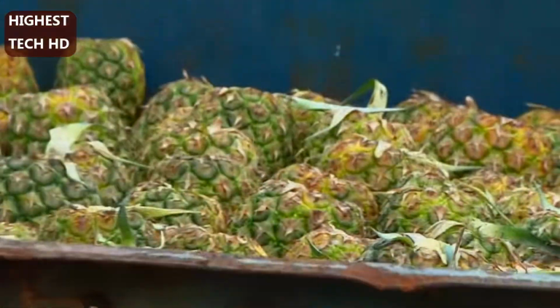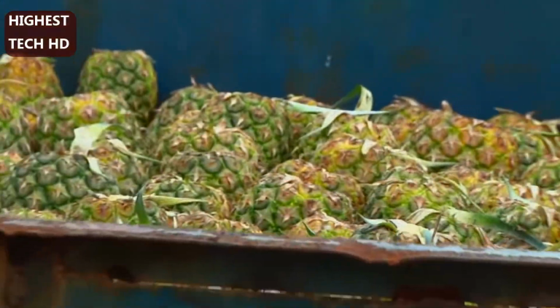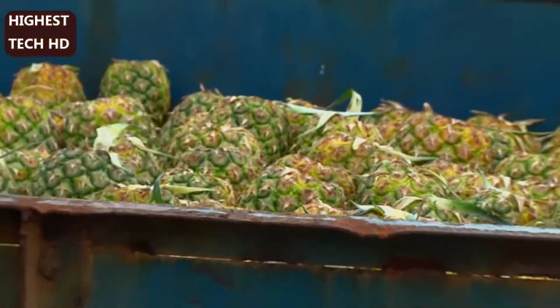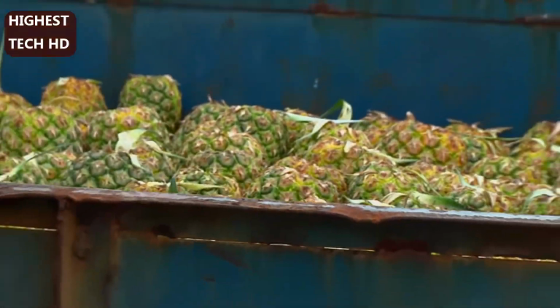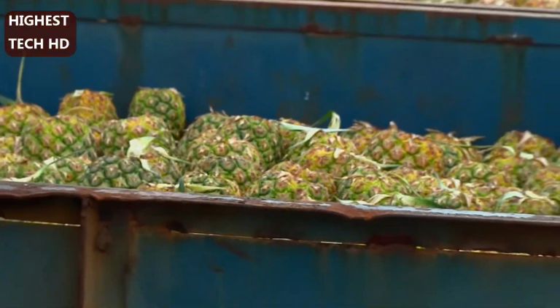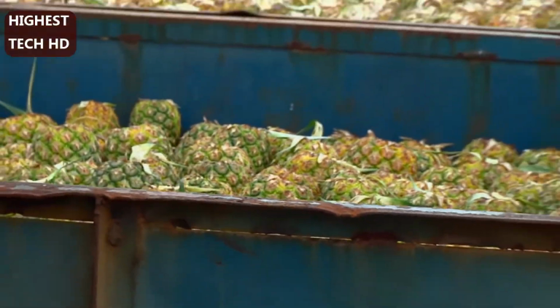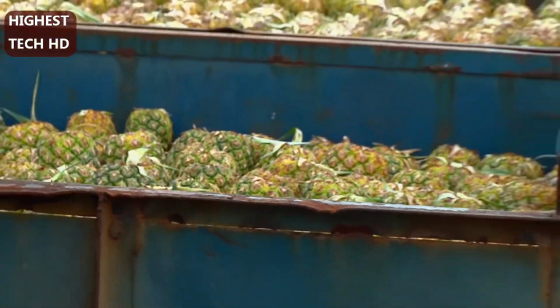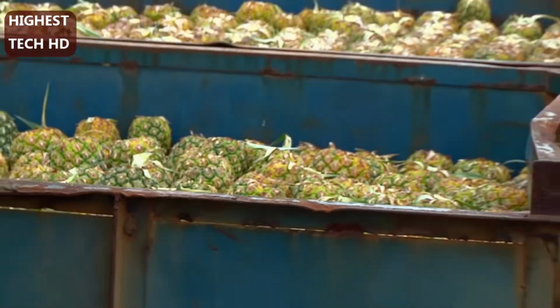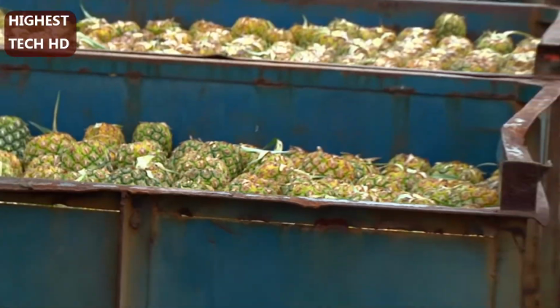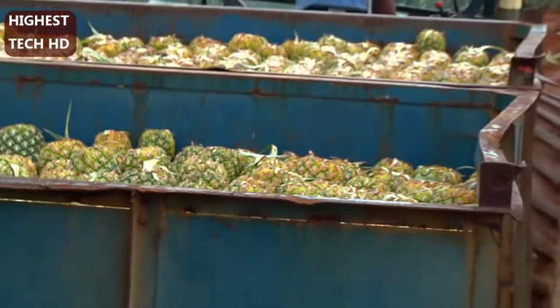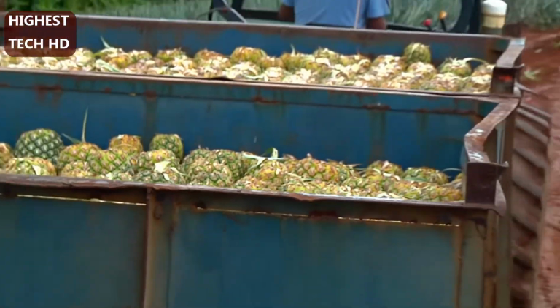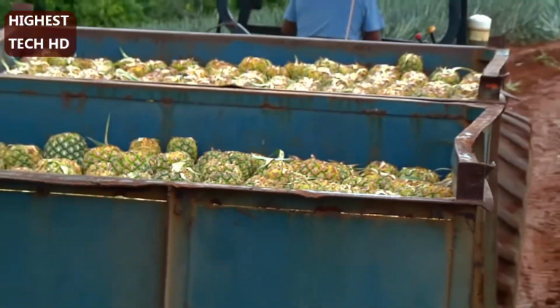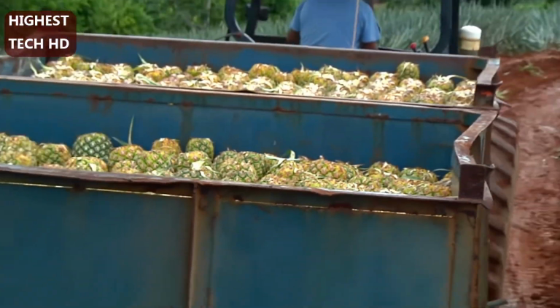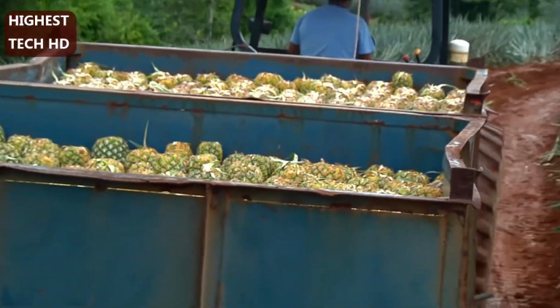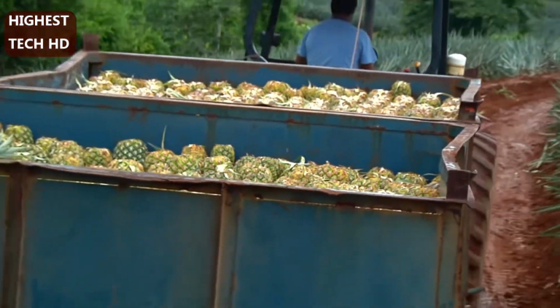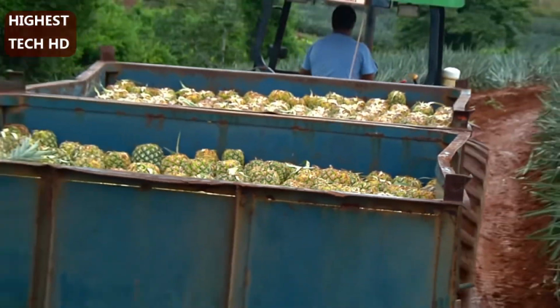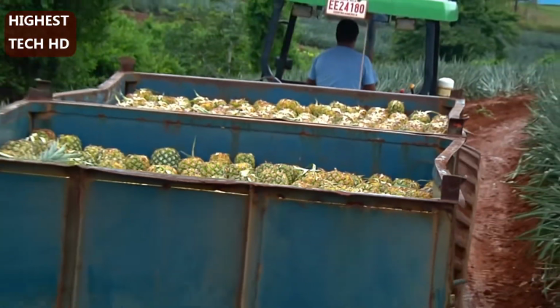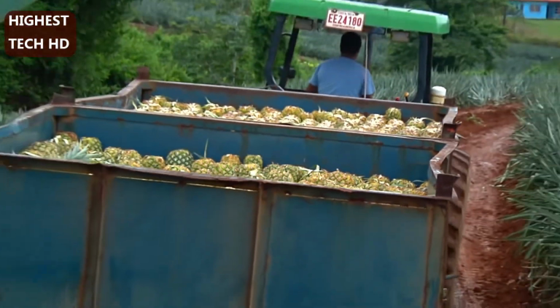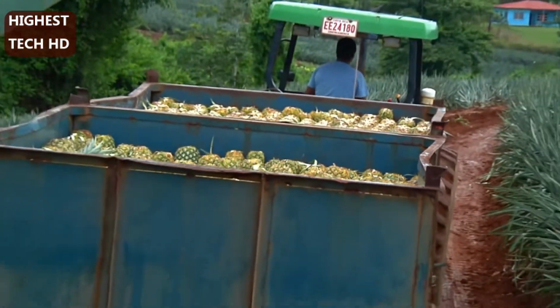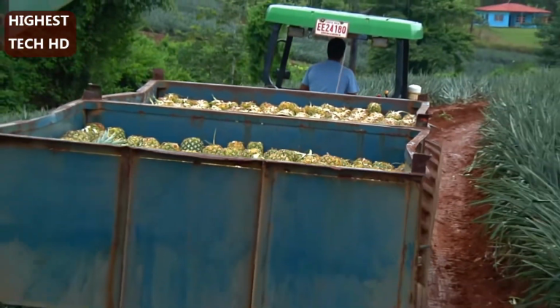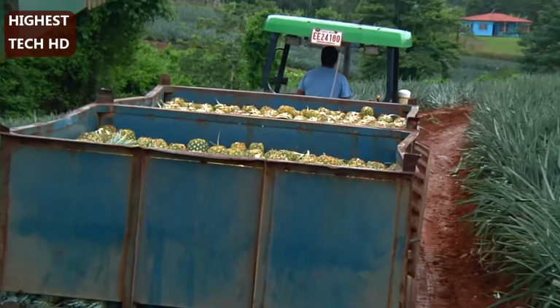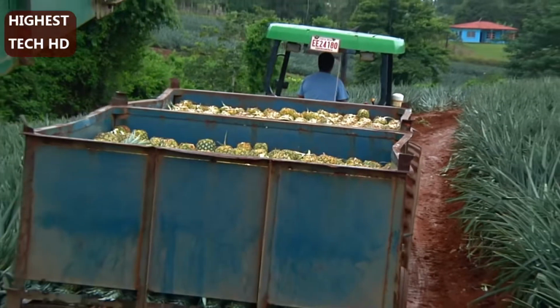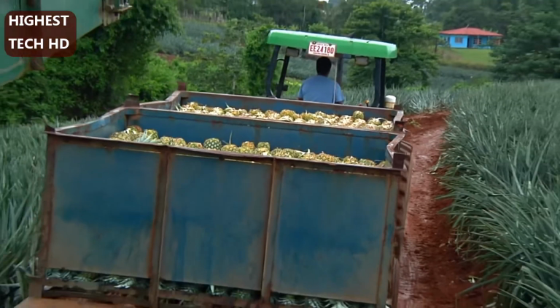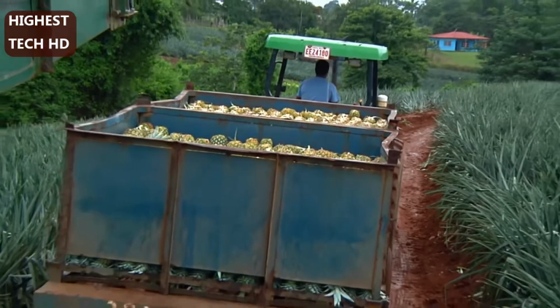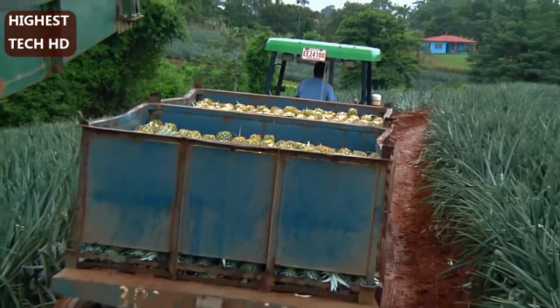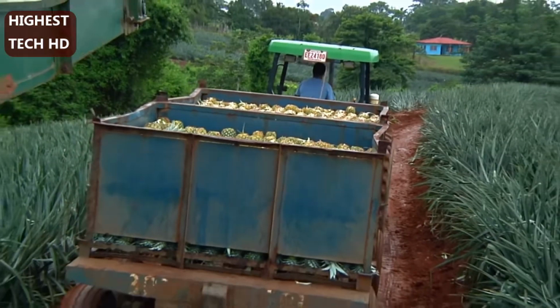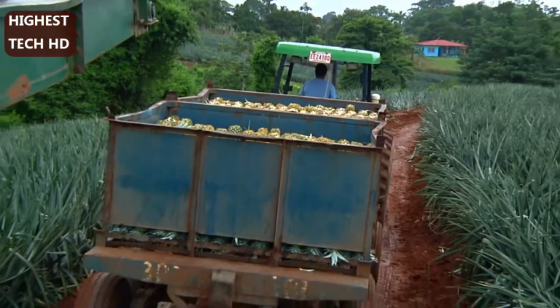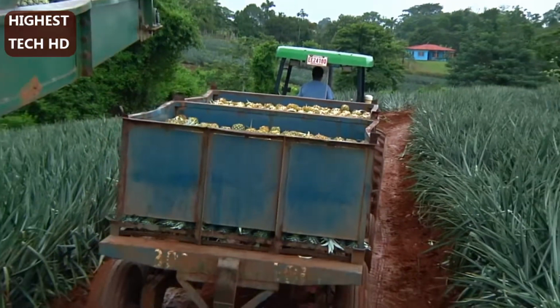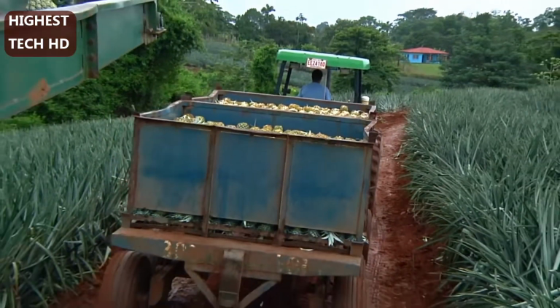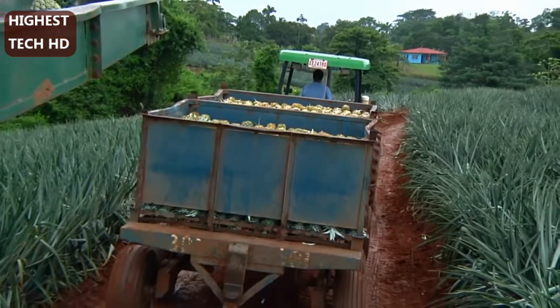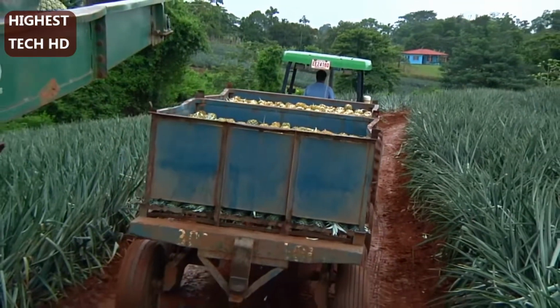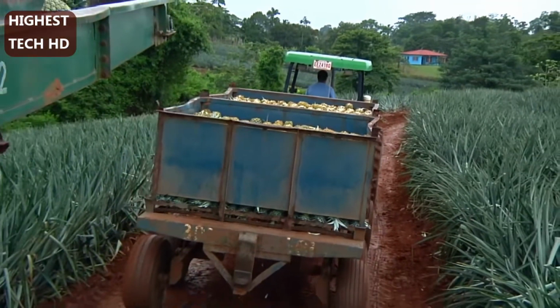The crown of a pineapple provides an ideal cushion for transport, so the fruits are stored upside down in the bins. Full bins are taken to the packing facility, where the pineapples are prepared for their journey to markets around the world.